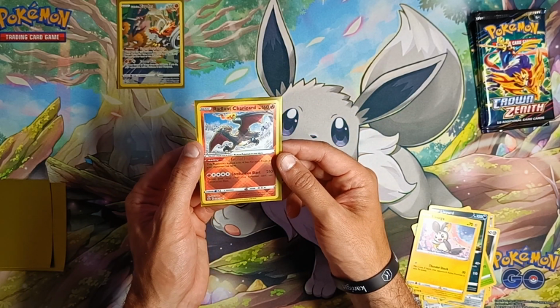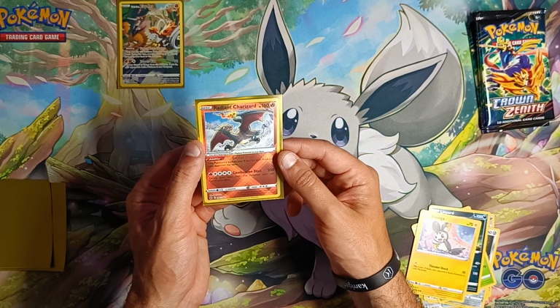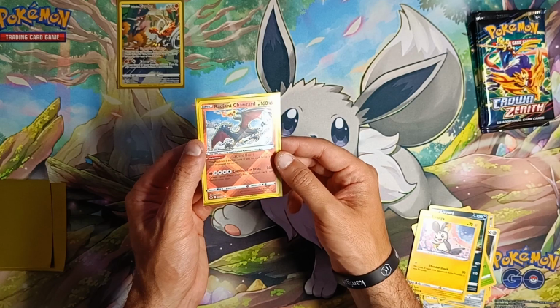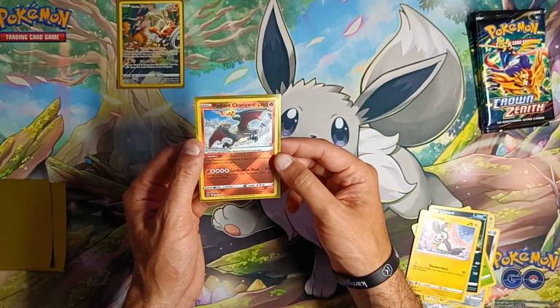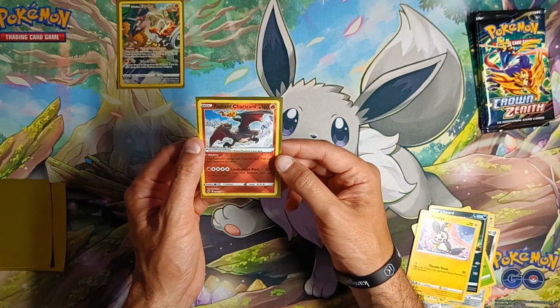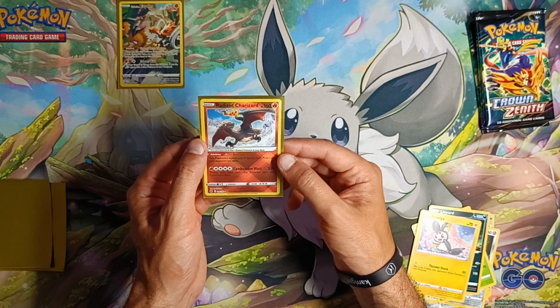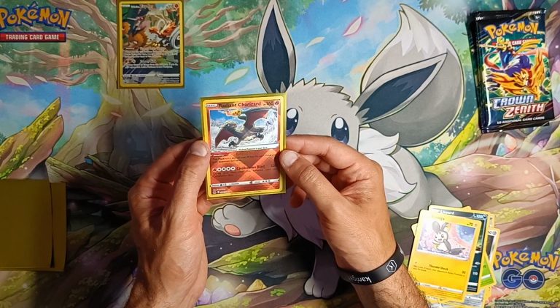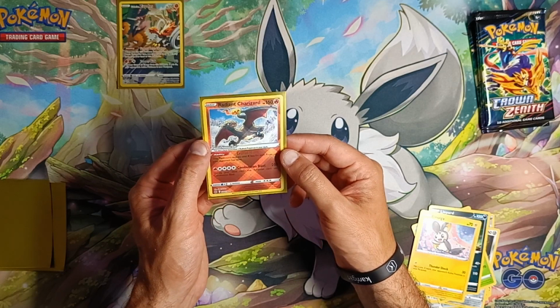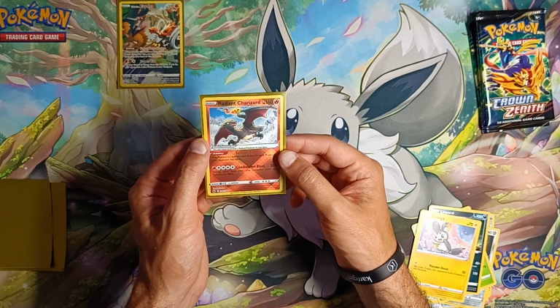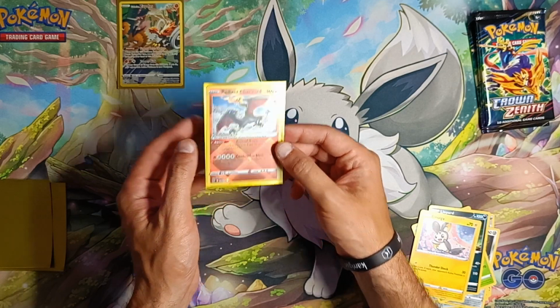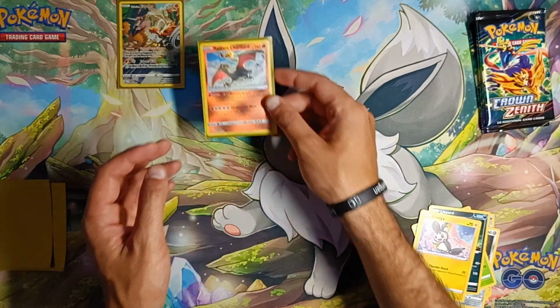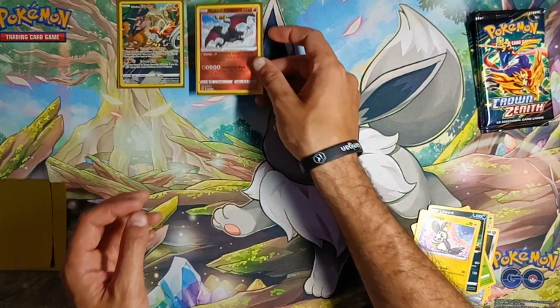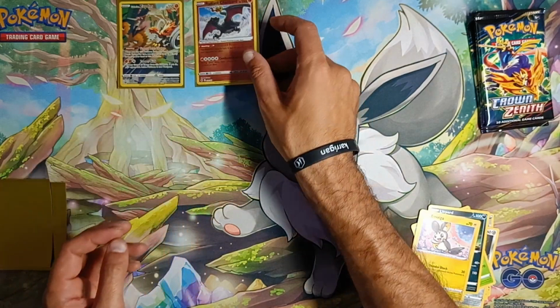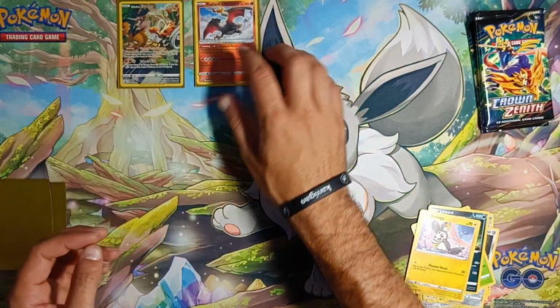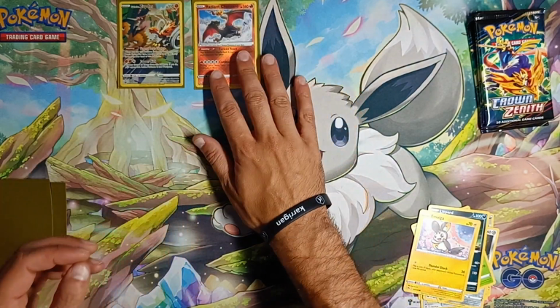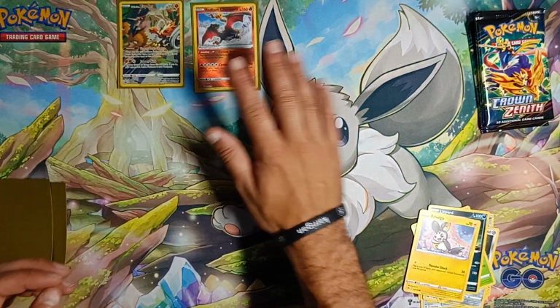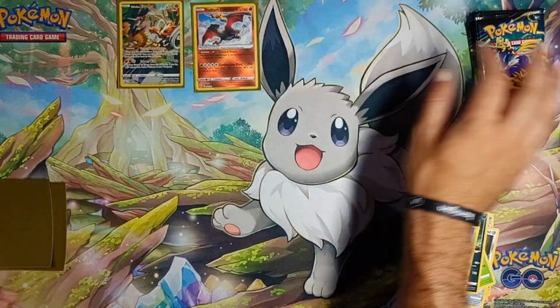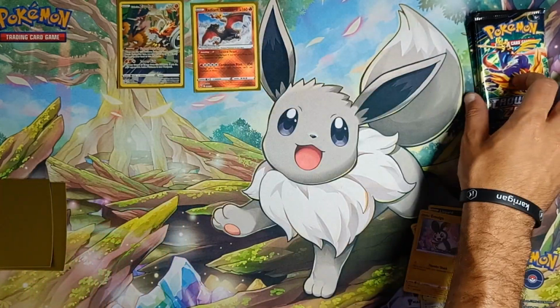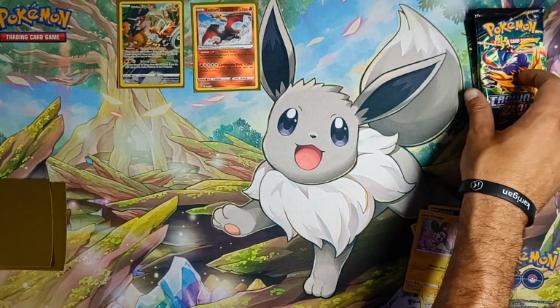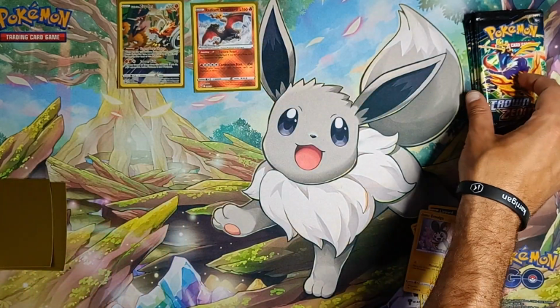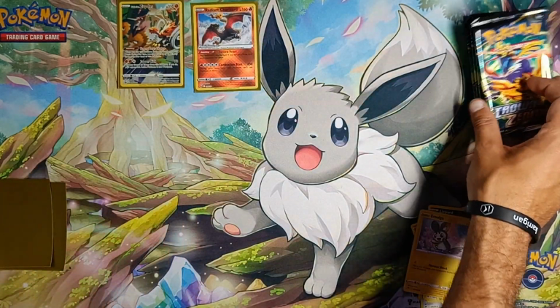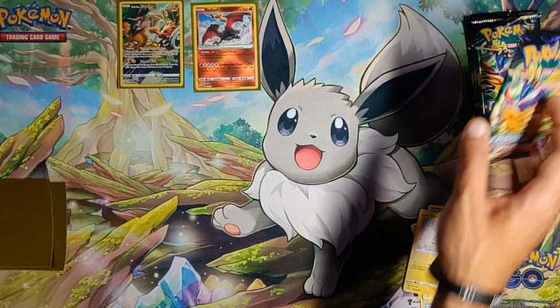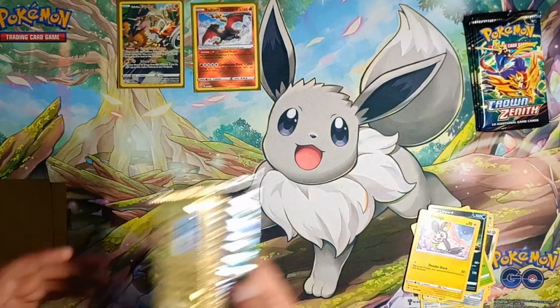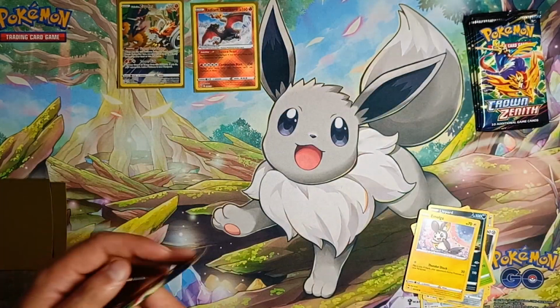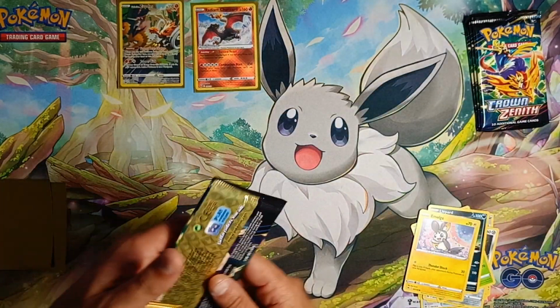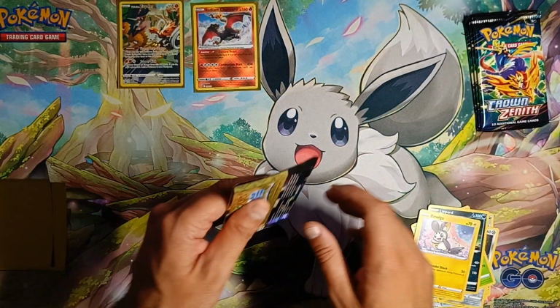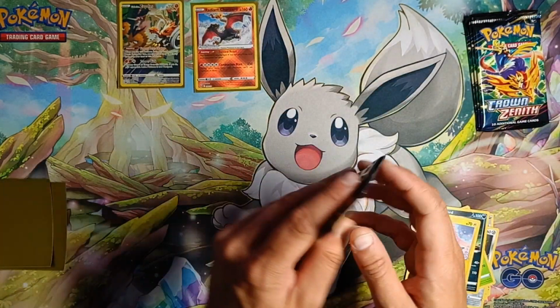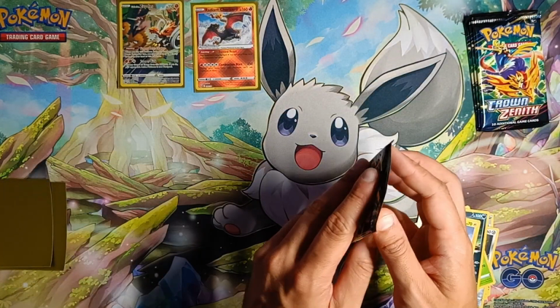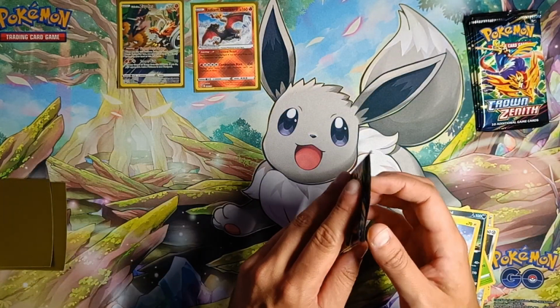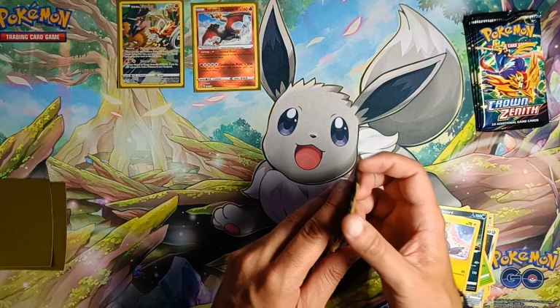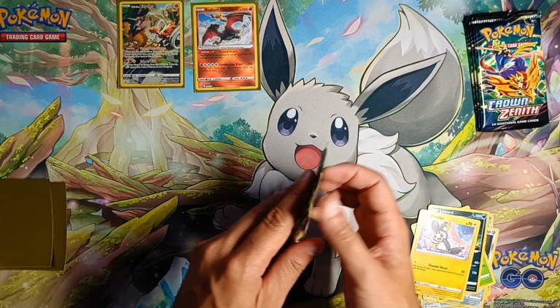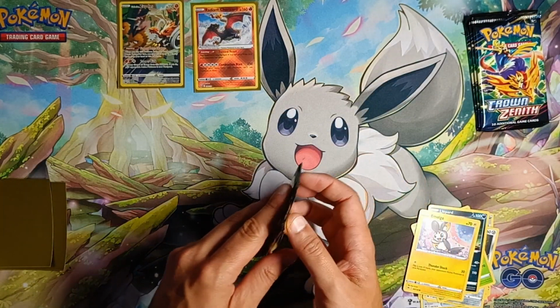Not a great cut — the left and right is a little bit off. Anyway, pack number two.